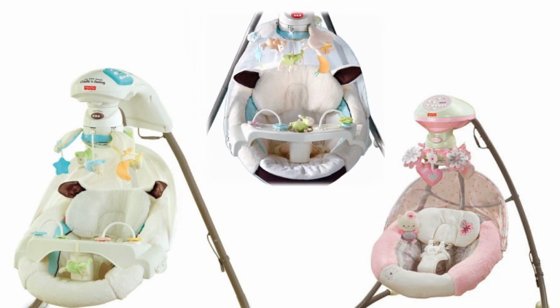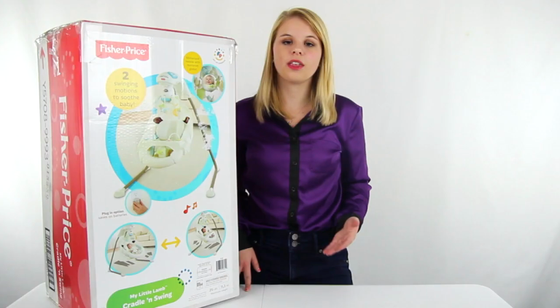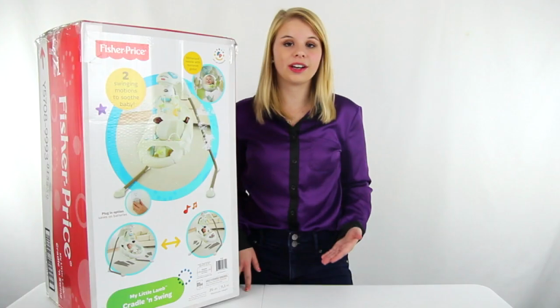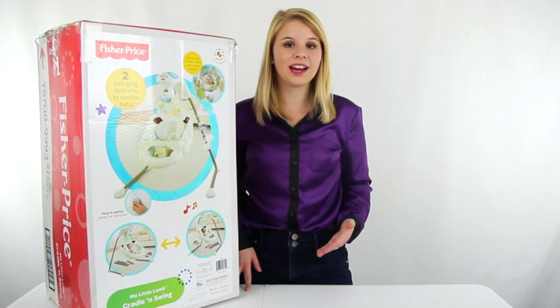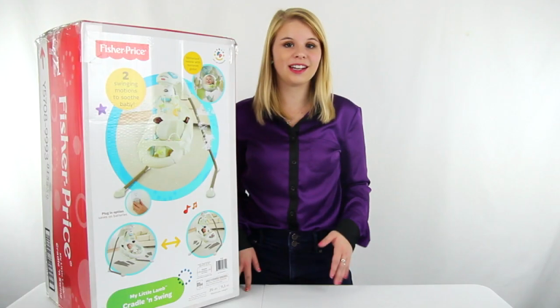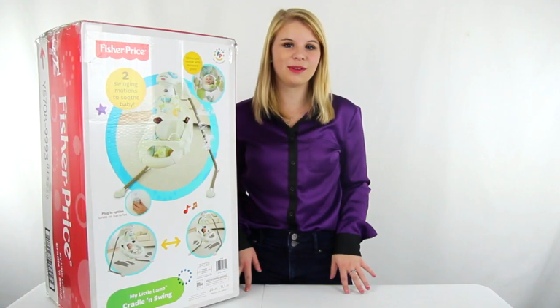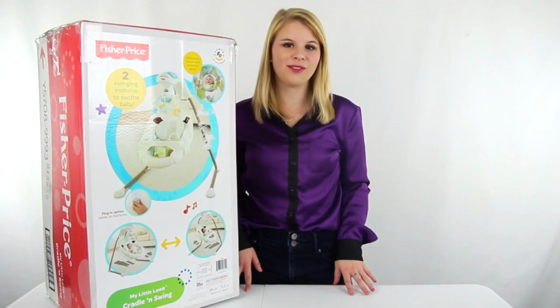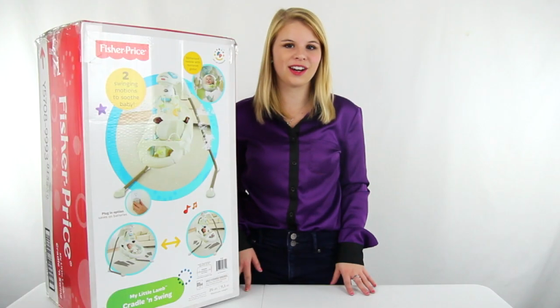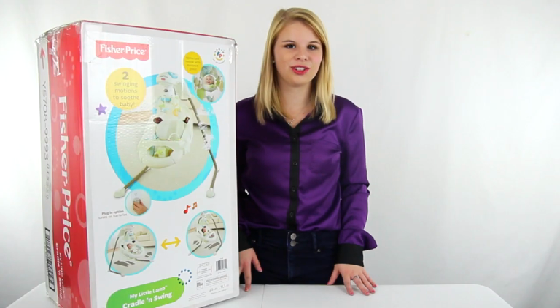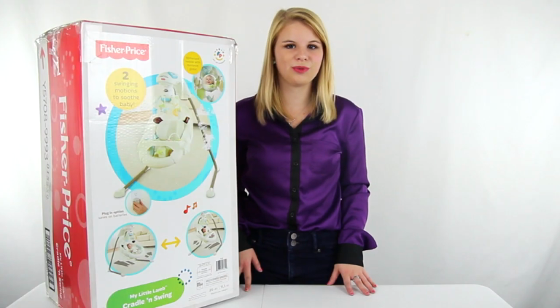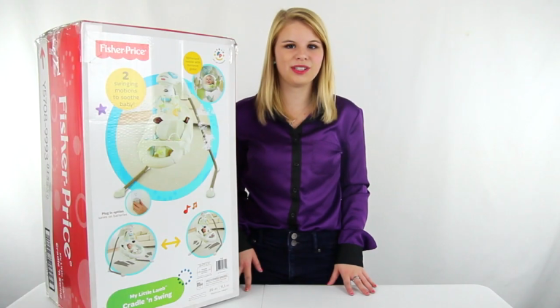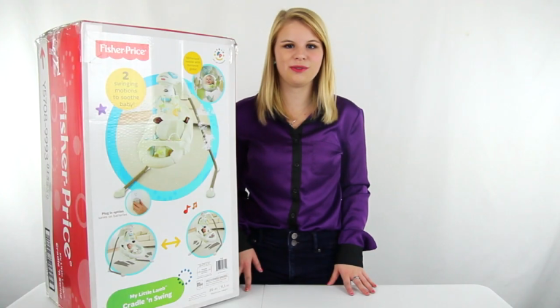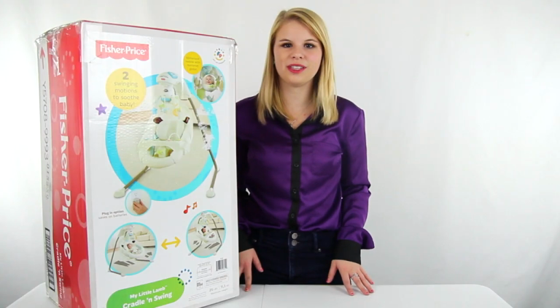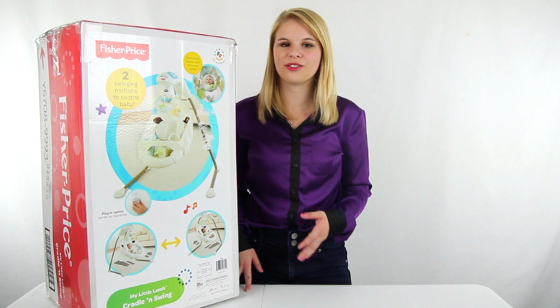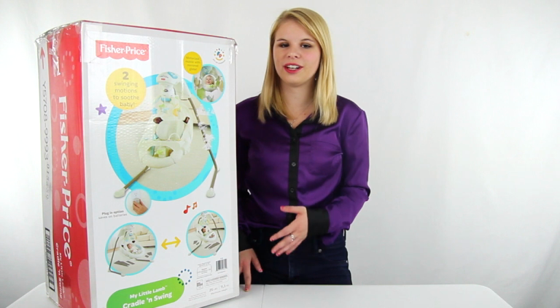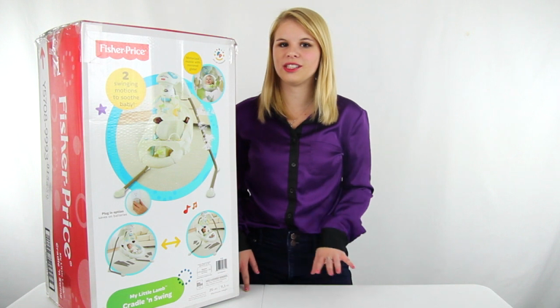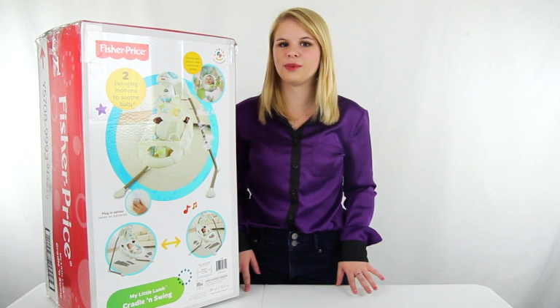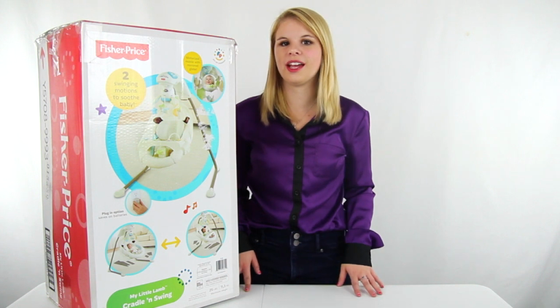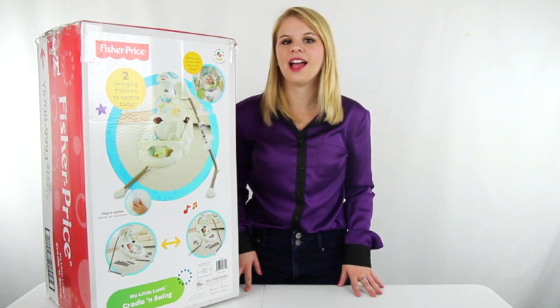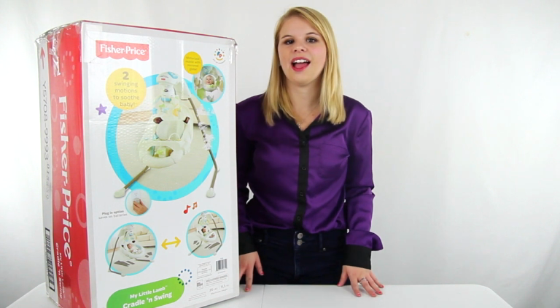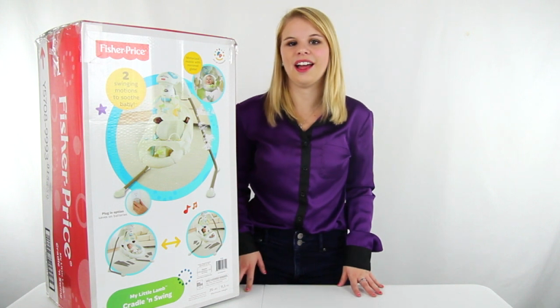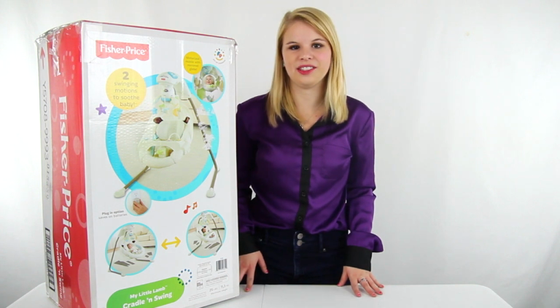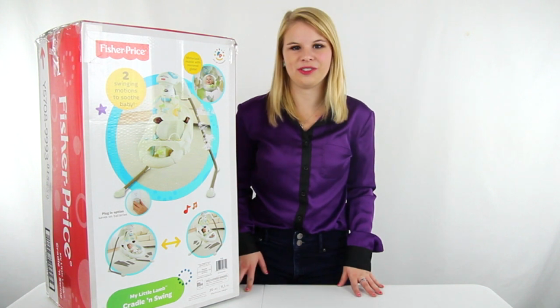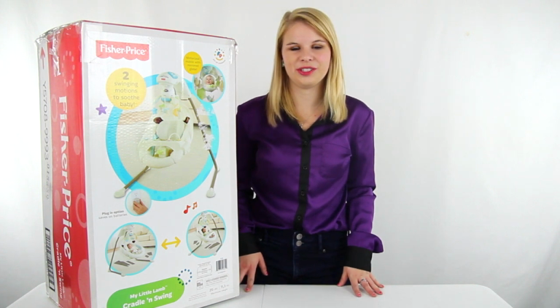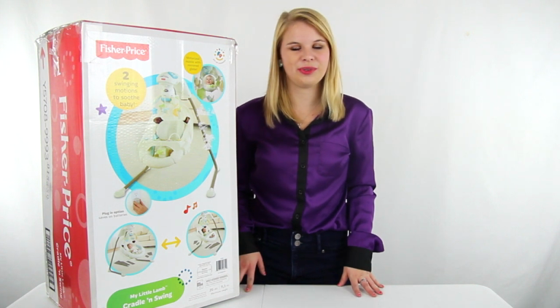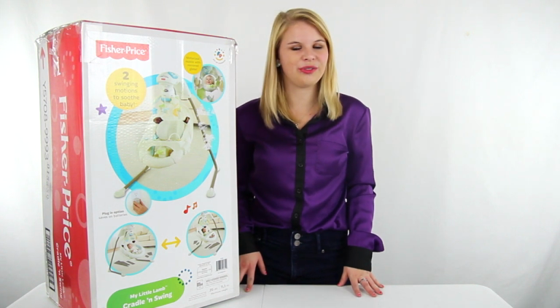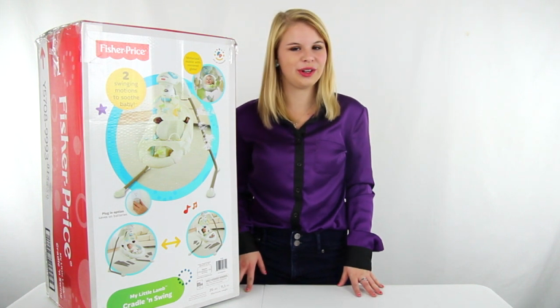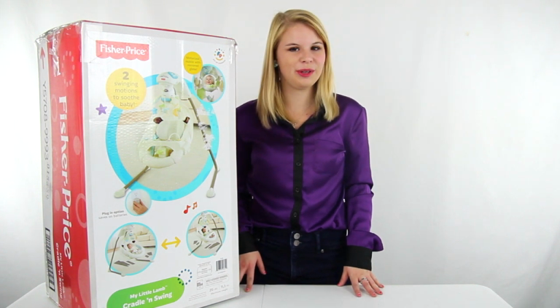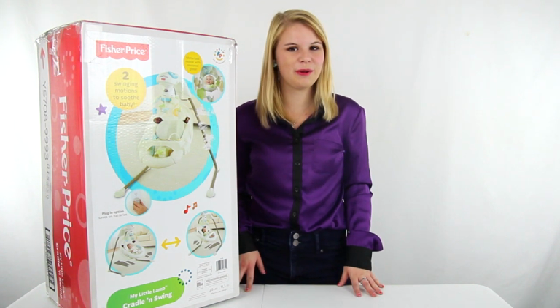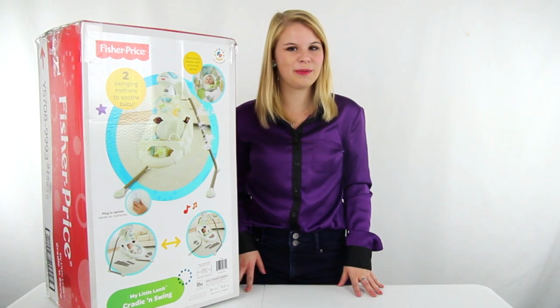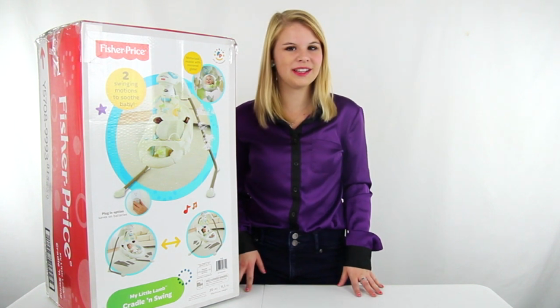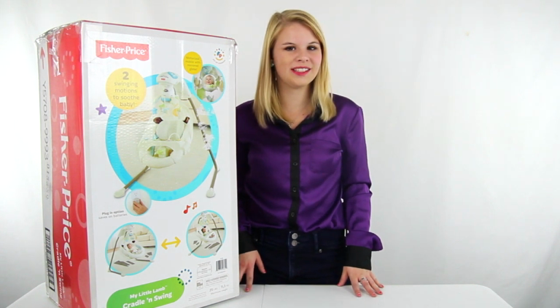You get a 90-day manufacturer's warranty with this cradle and swing. And as always, we offer unbeatable prices and fast, free shipping.